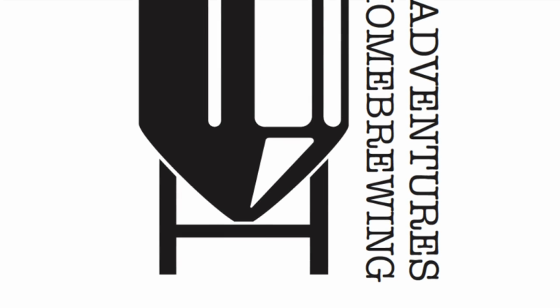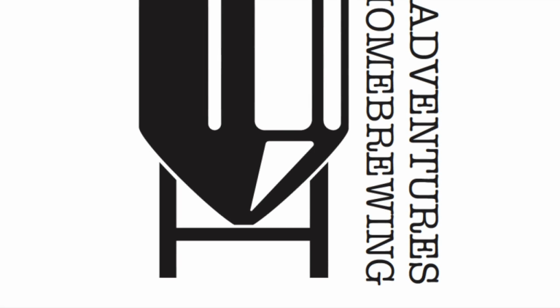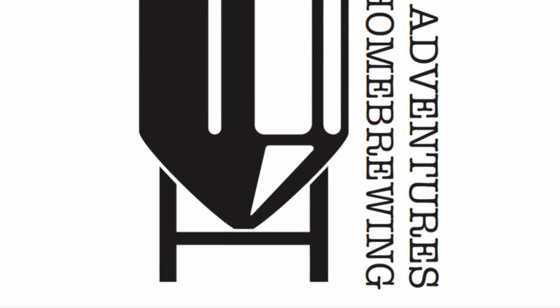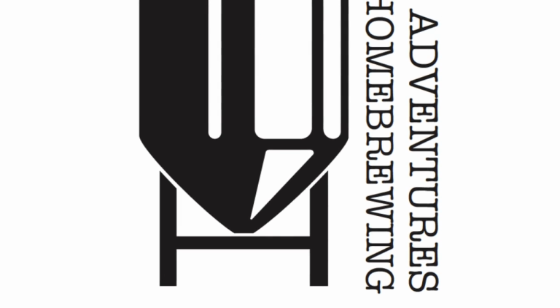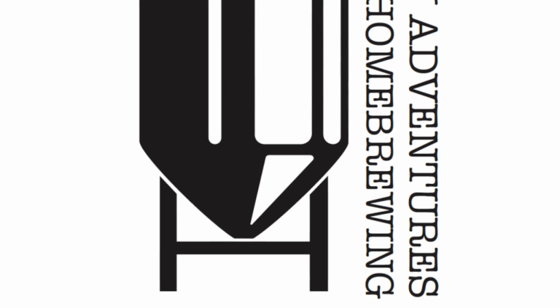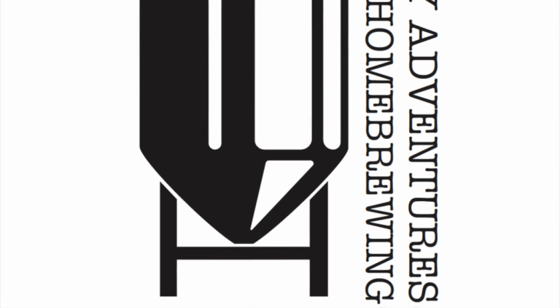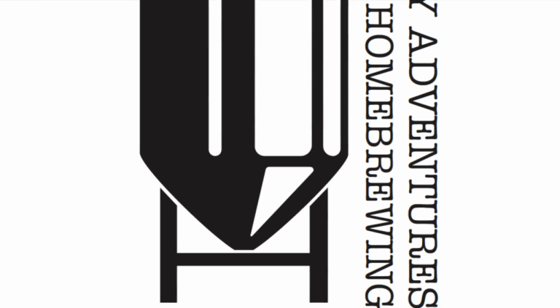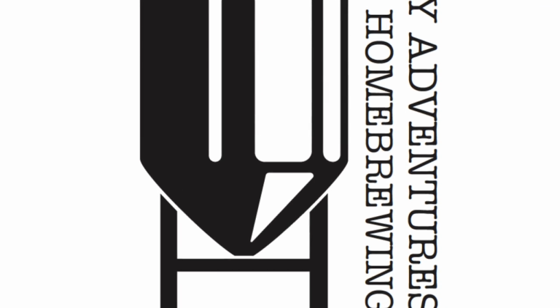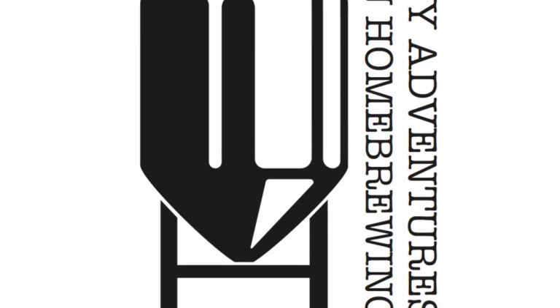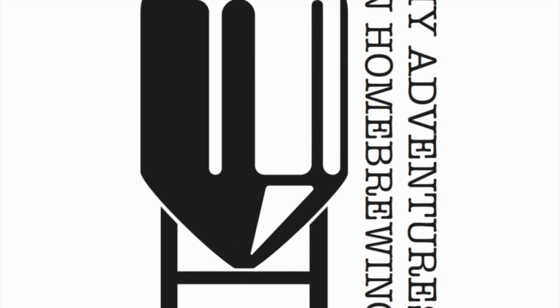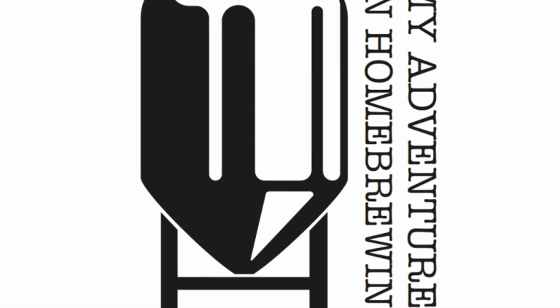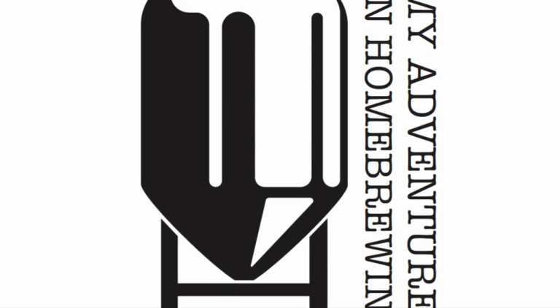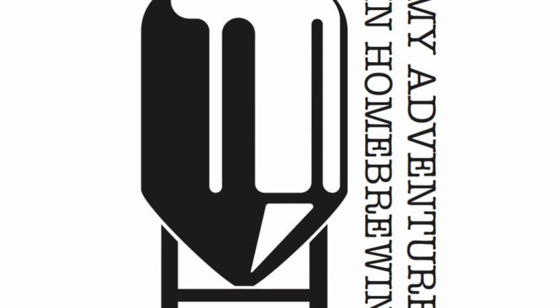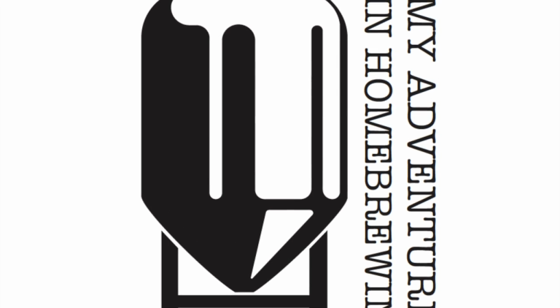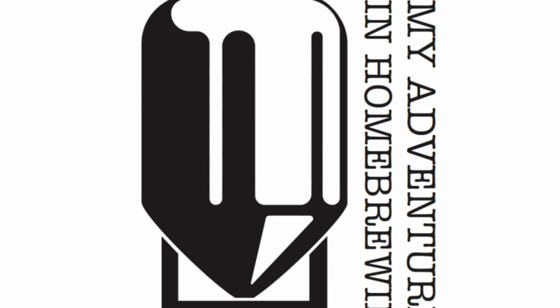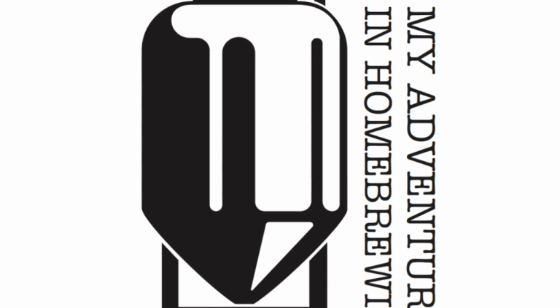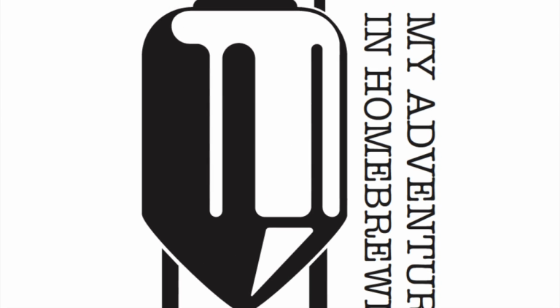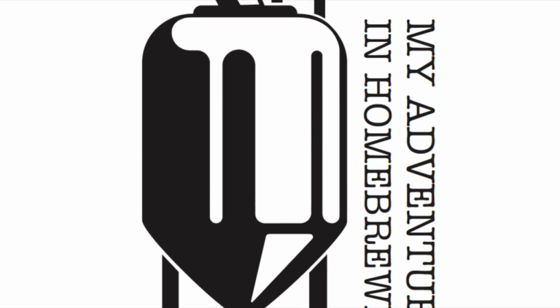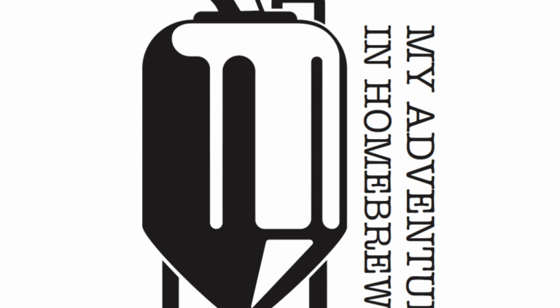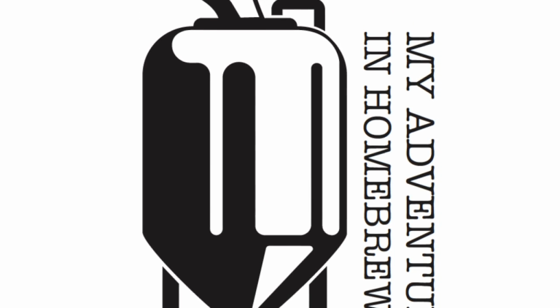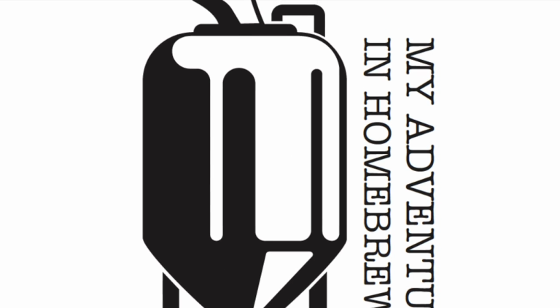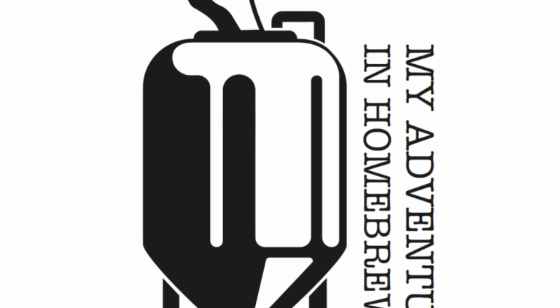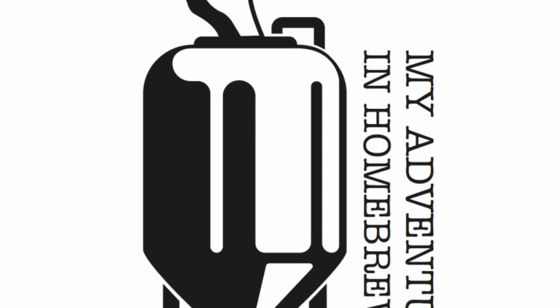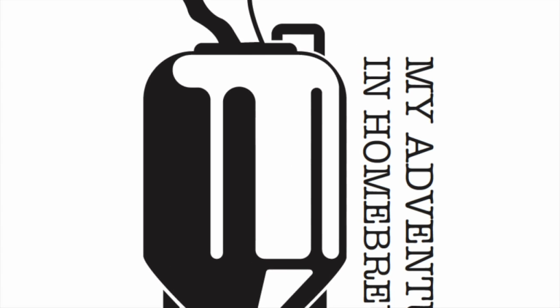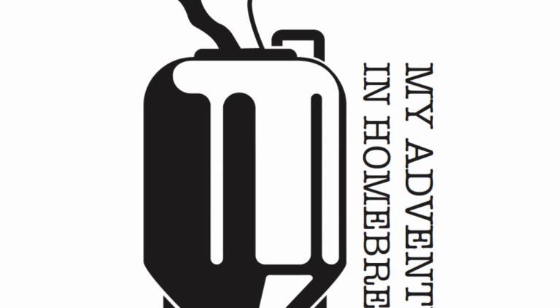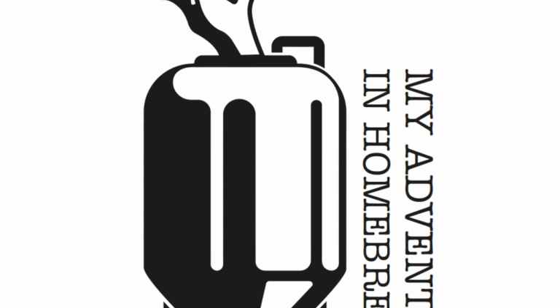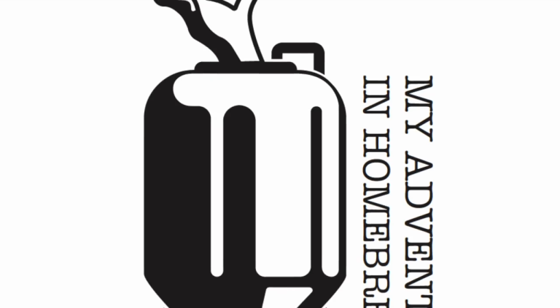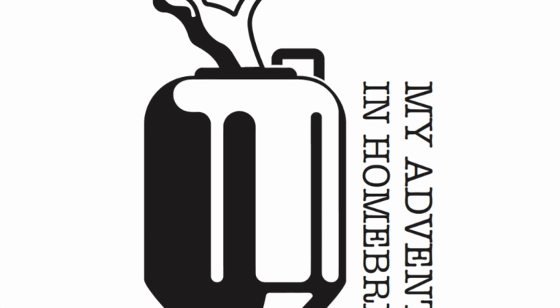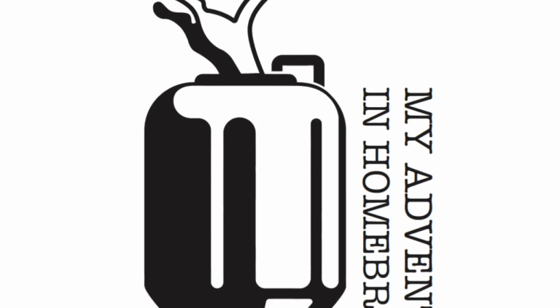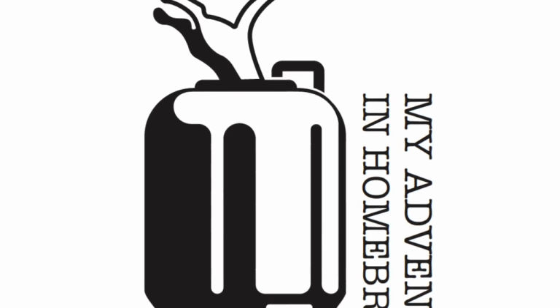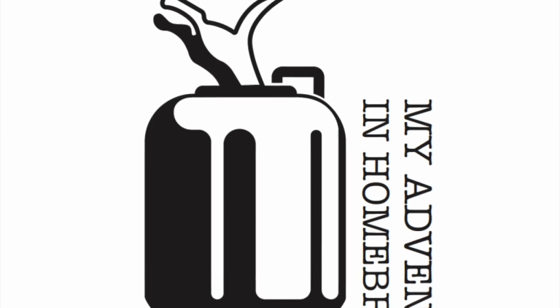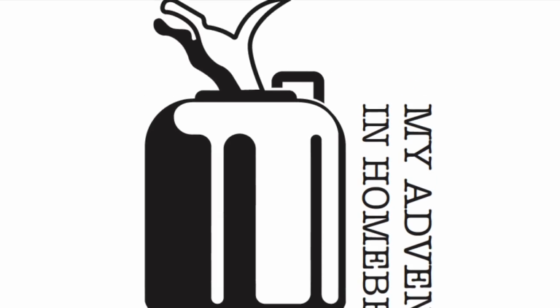Hi, I'm Dan, and if you're new to homebrewing, so am I. Welcome to My Adventures in Homebrewing.